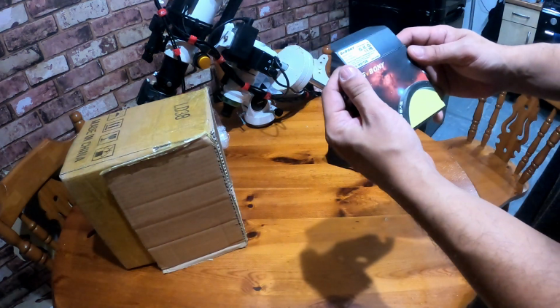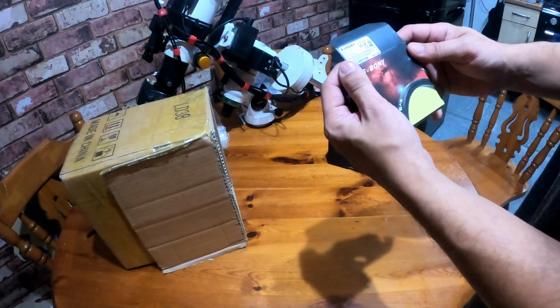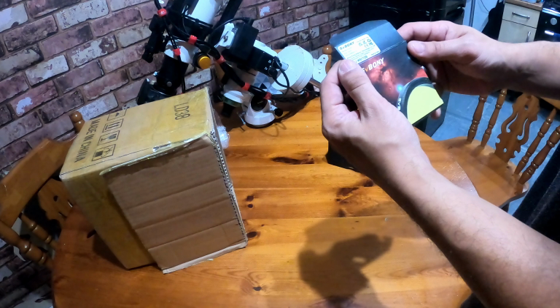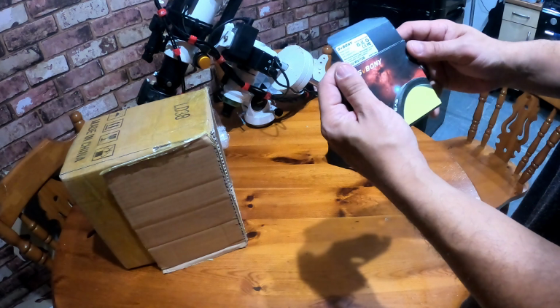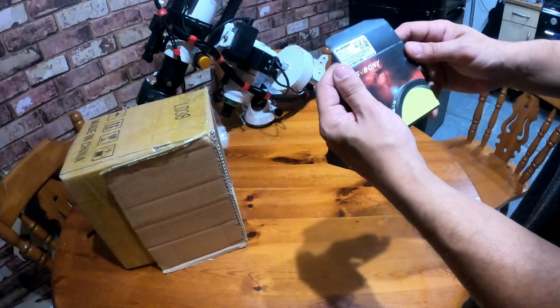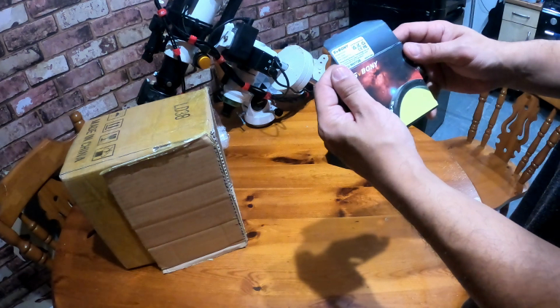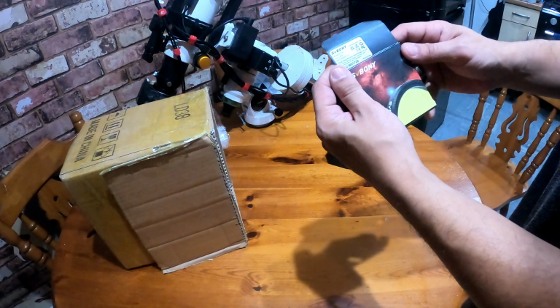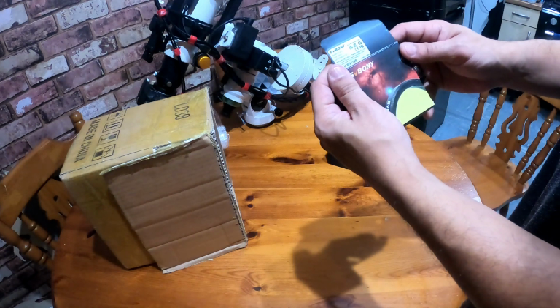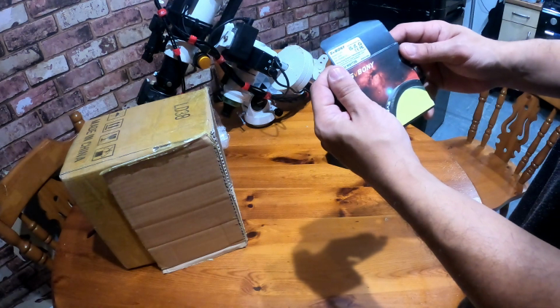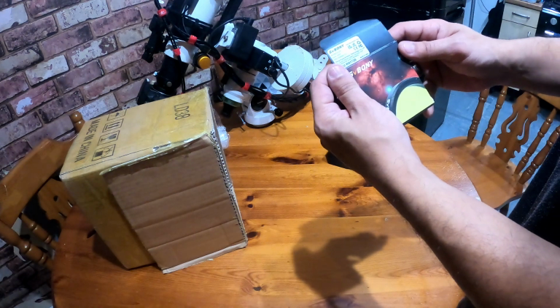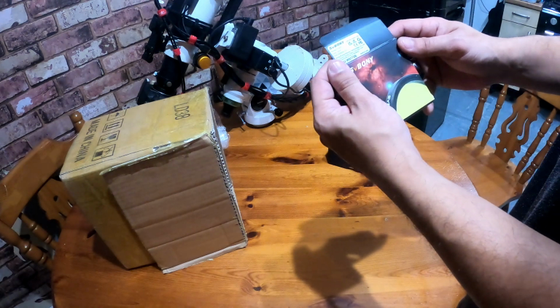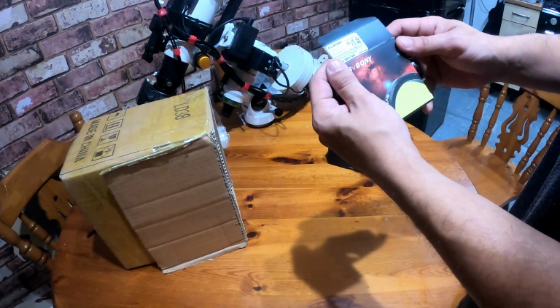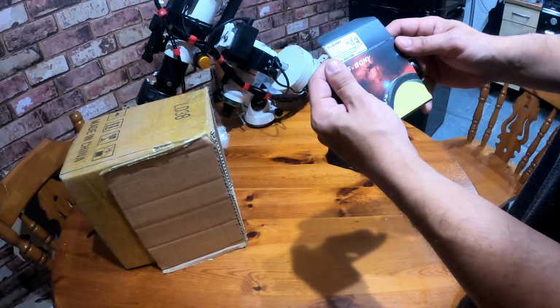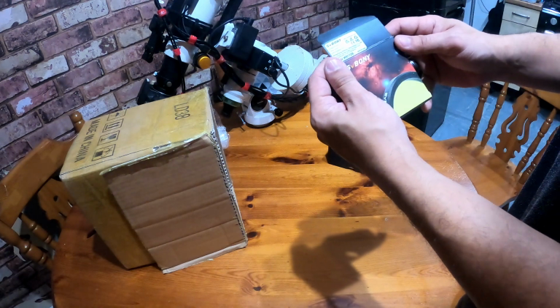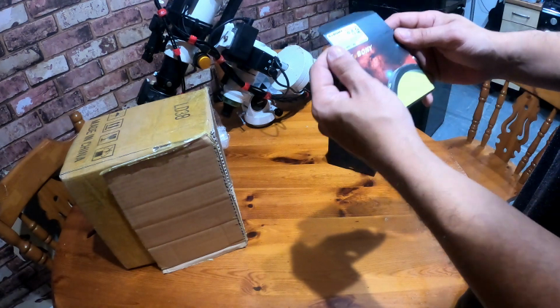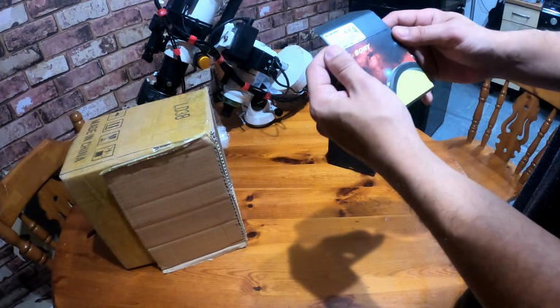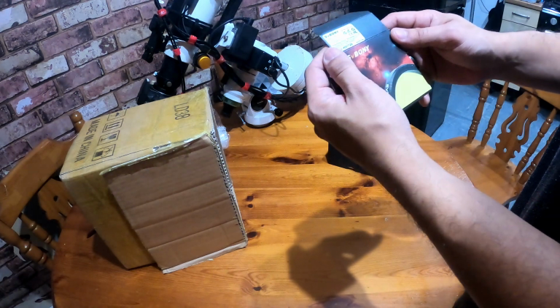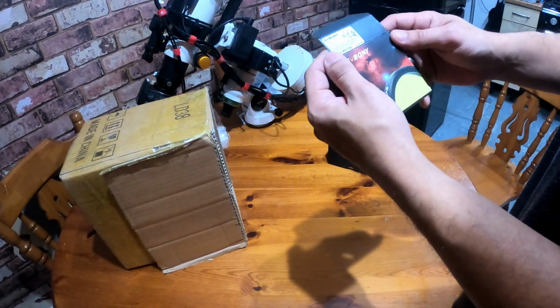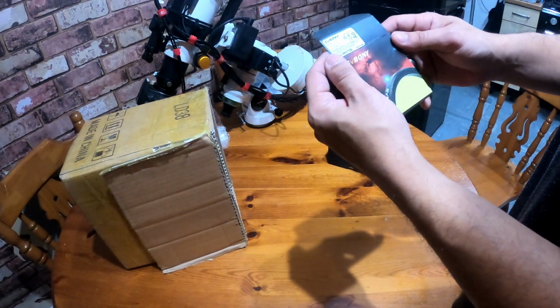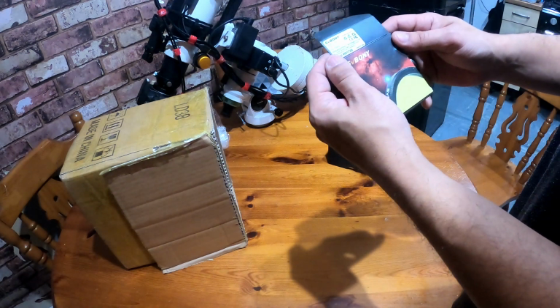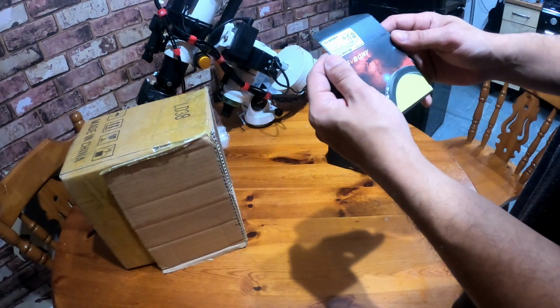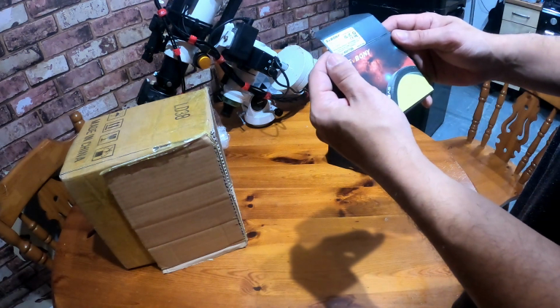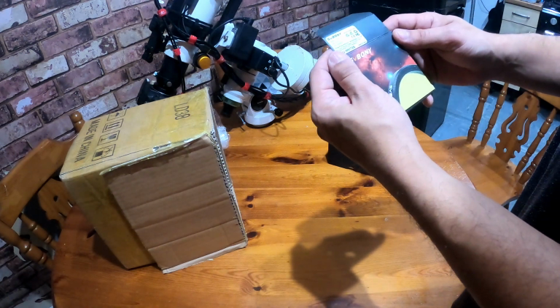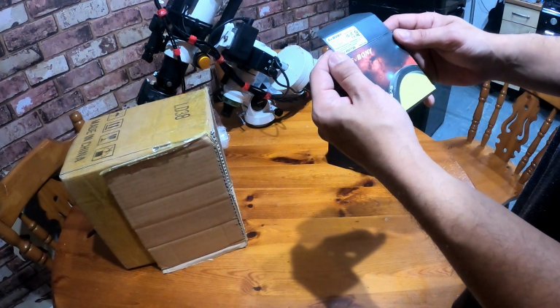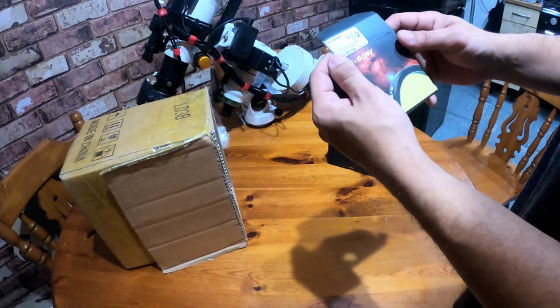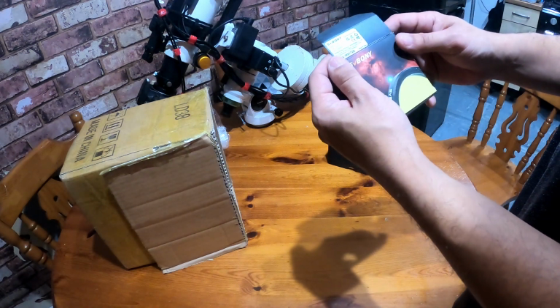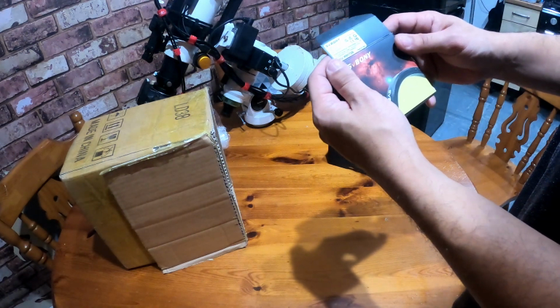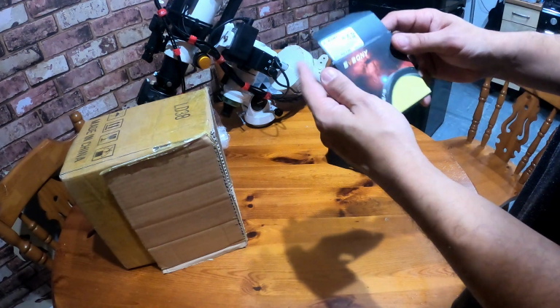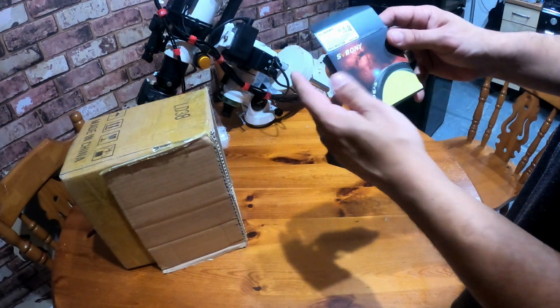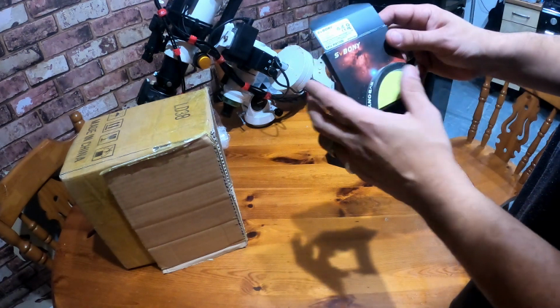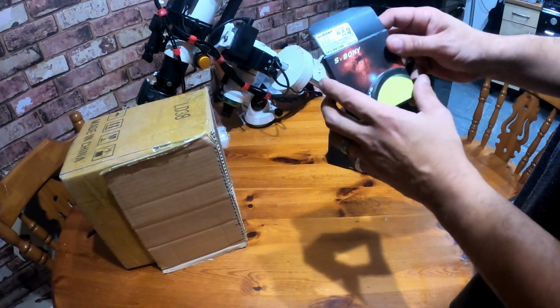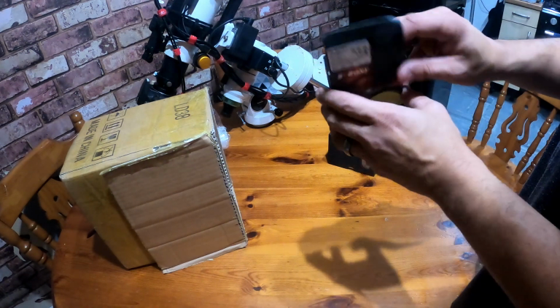This is the SV220, which is a dual narrowband filter.